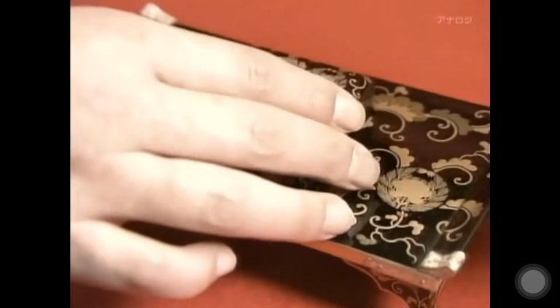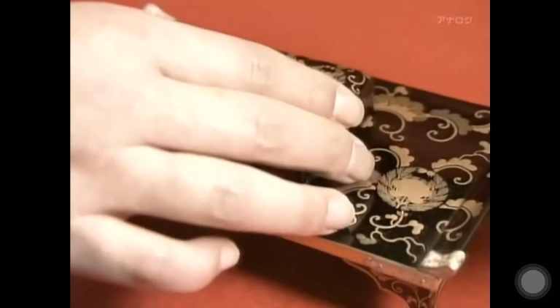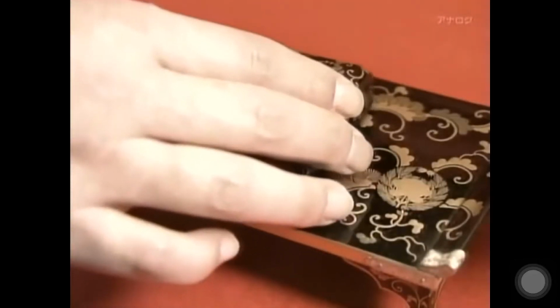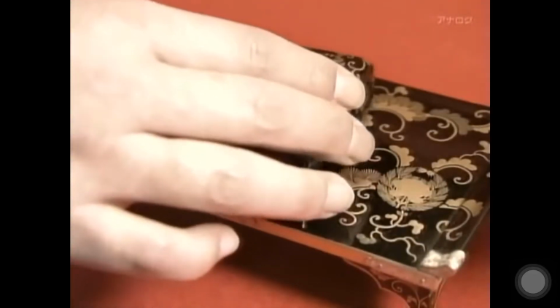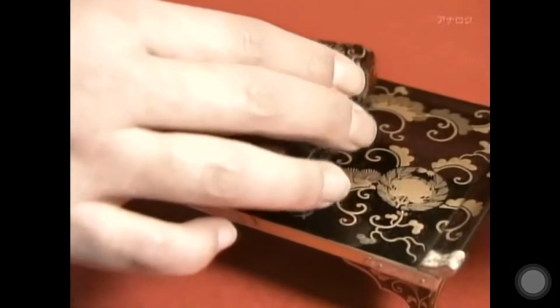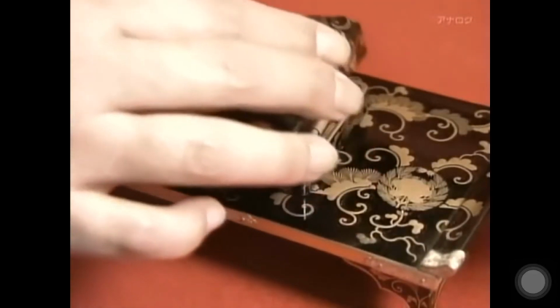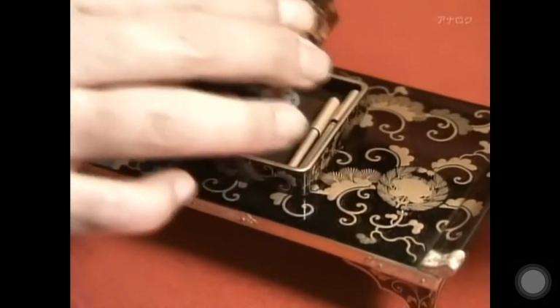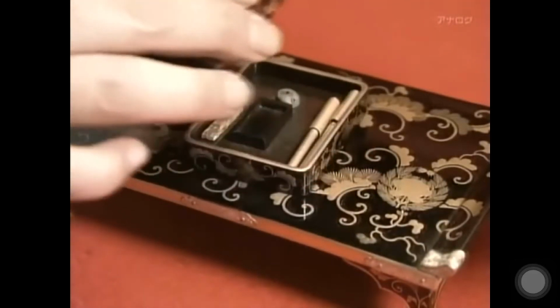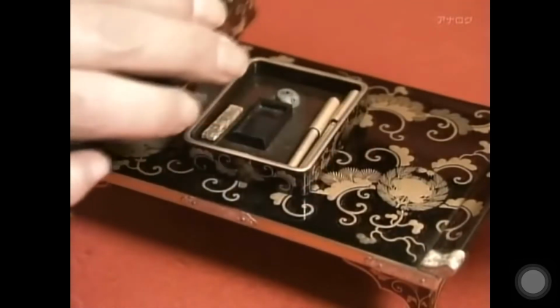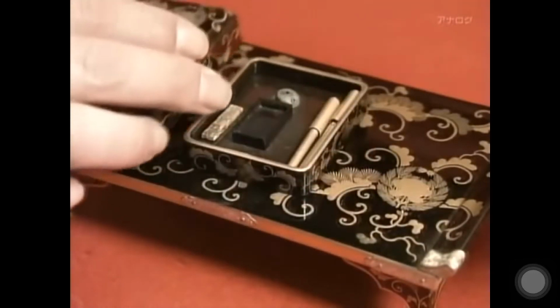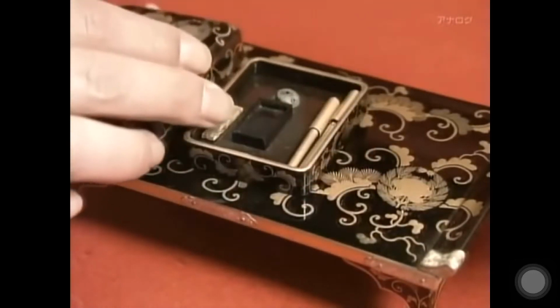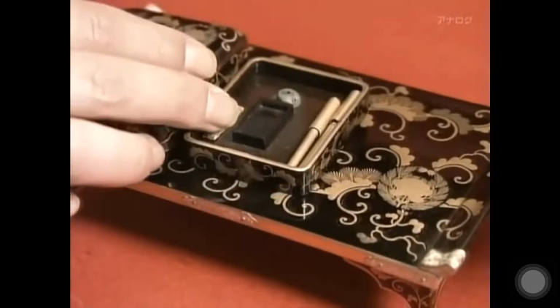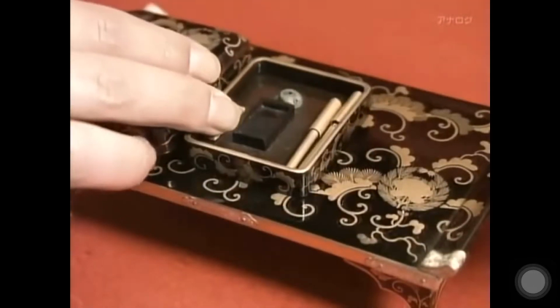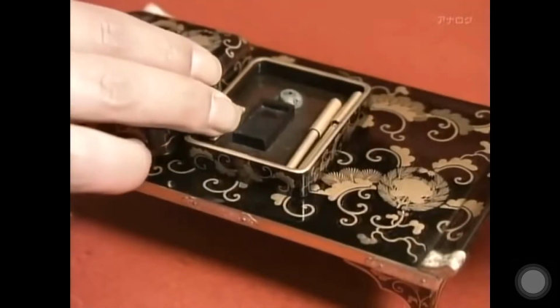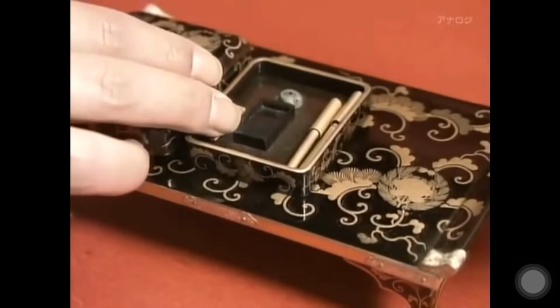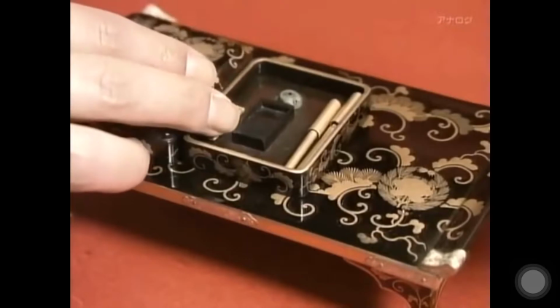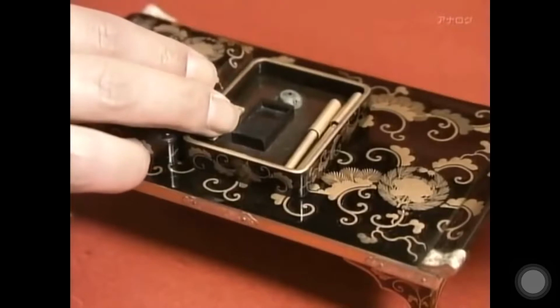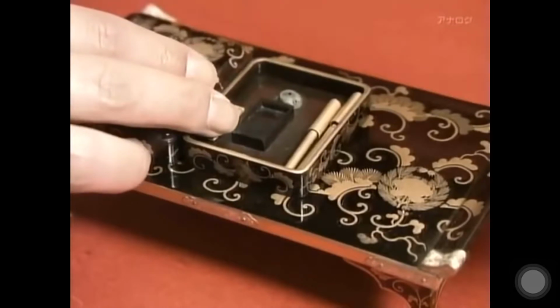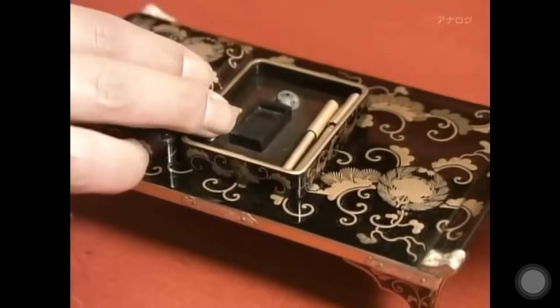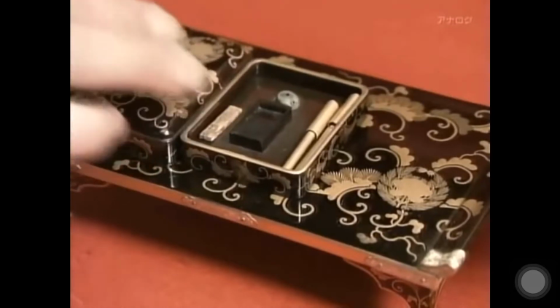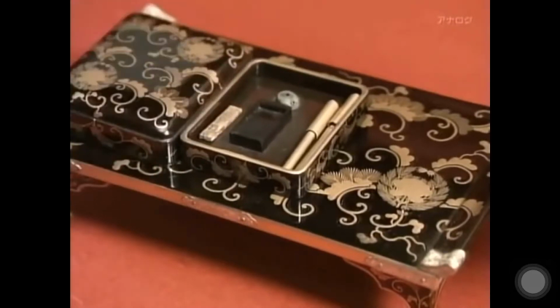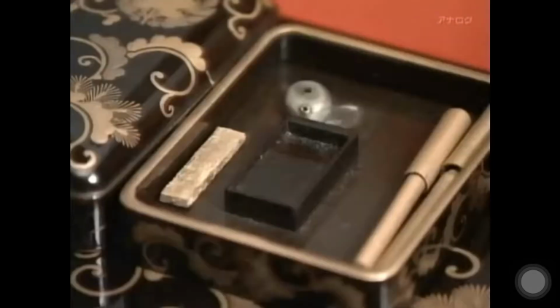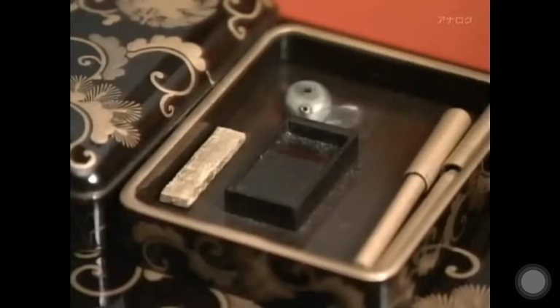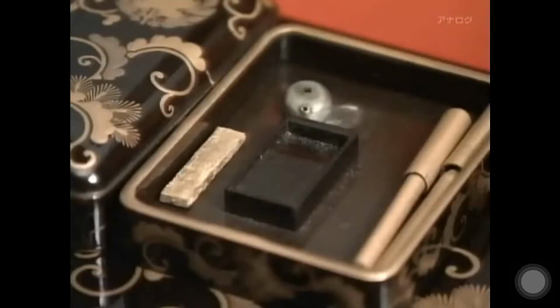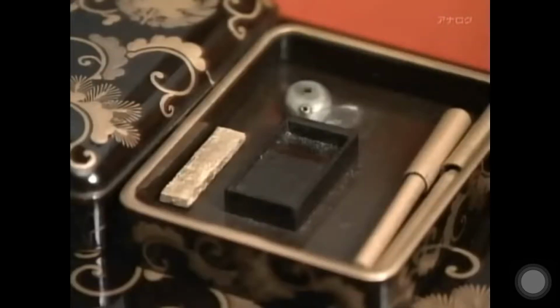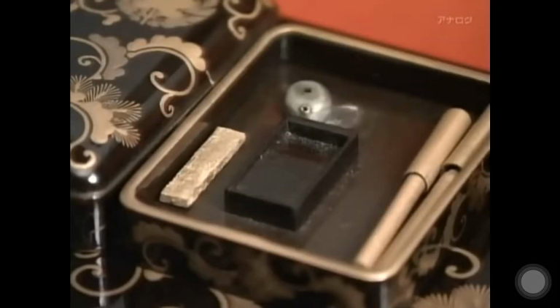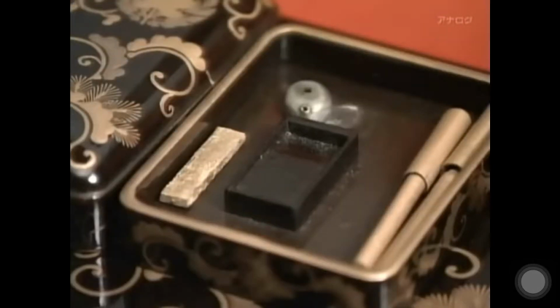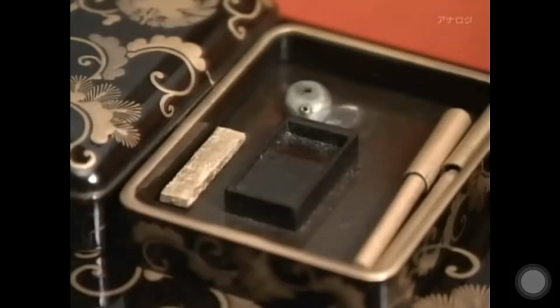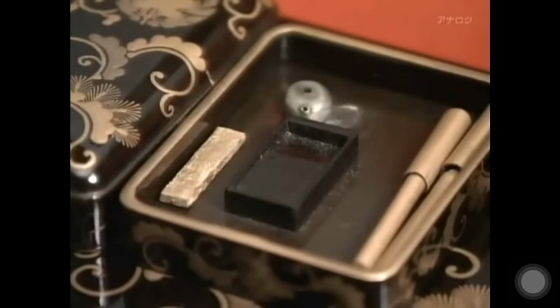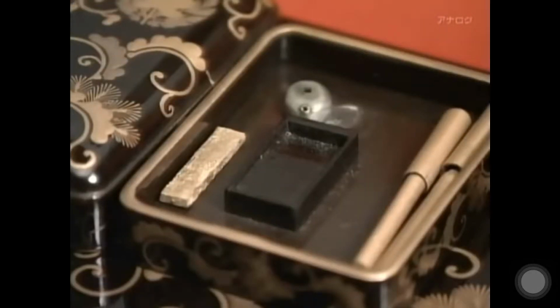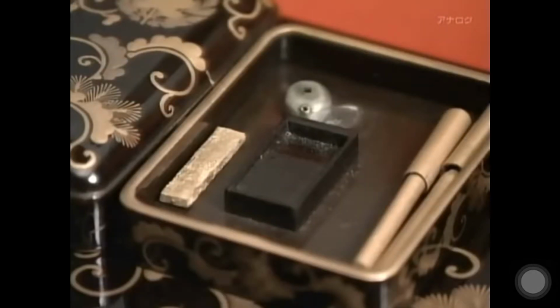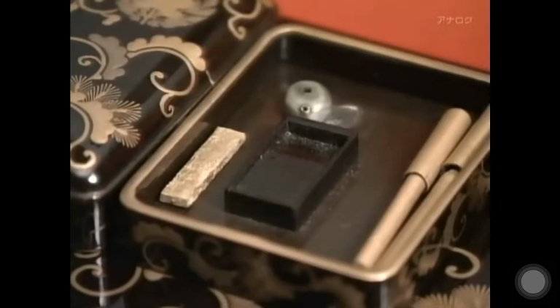This is a miniature calligraphy set, made in the hope that the daughters of the family would become educated young ladies.